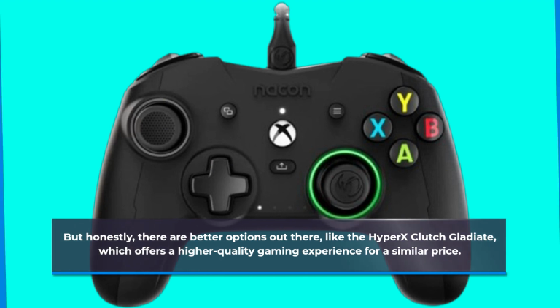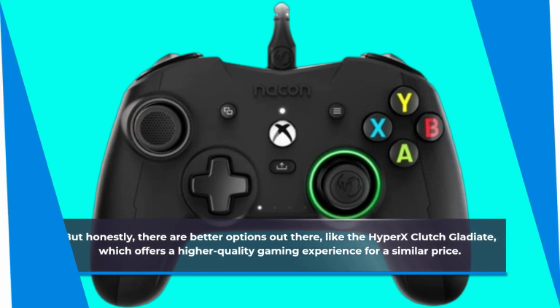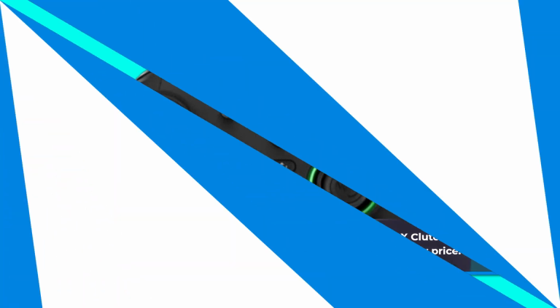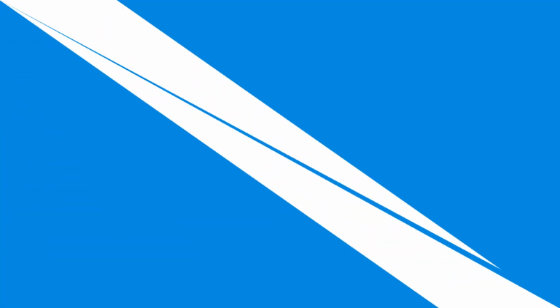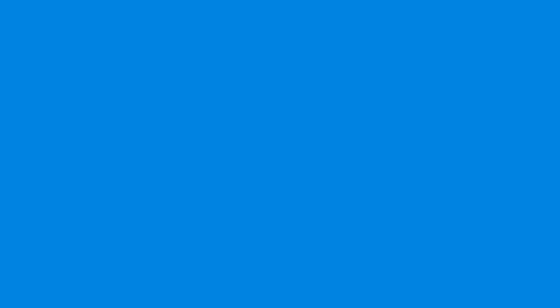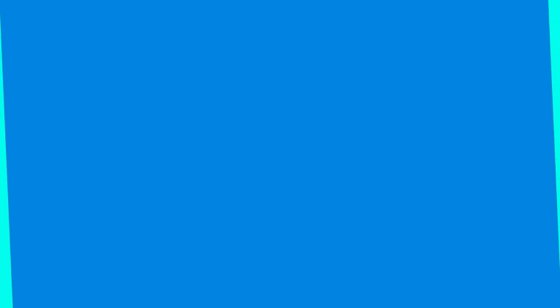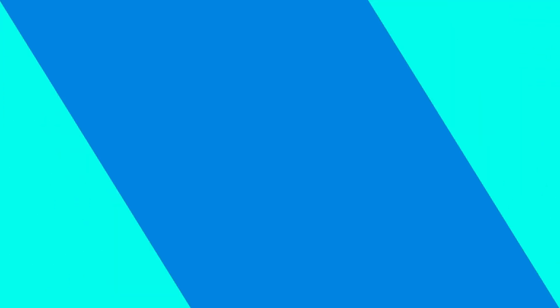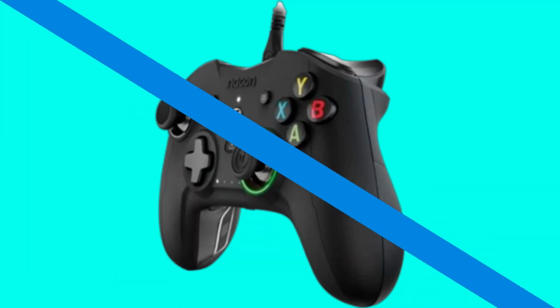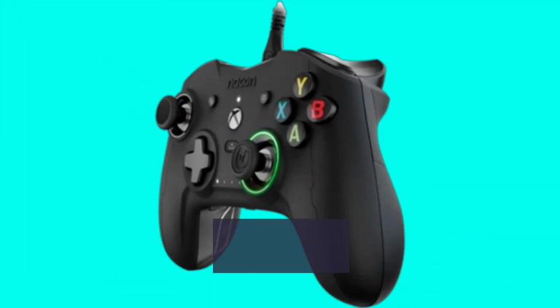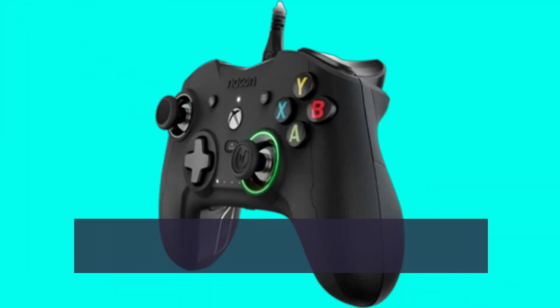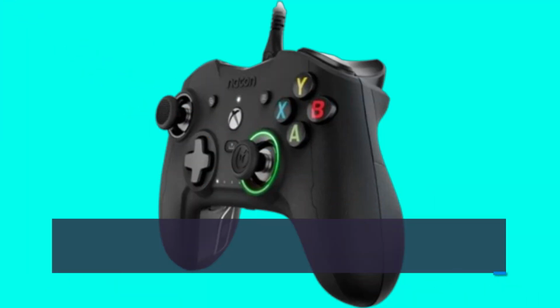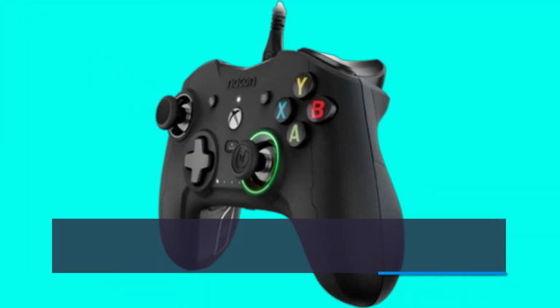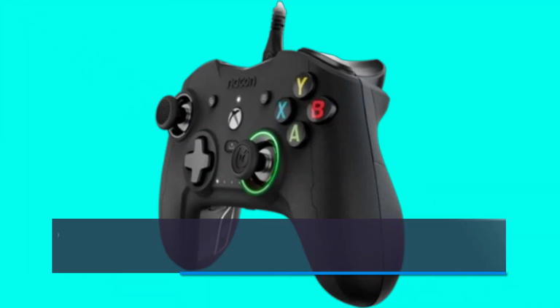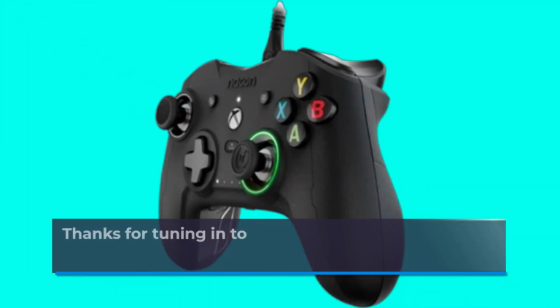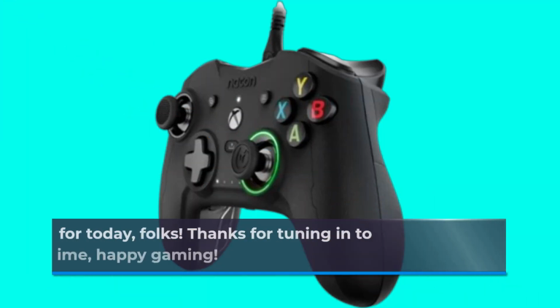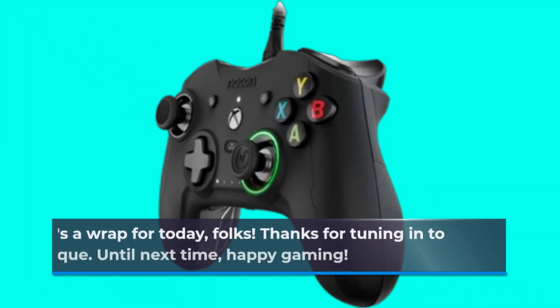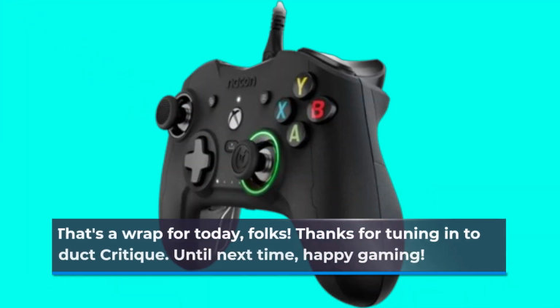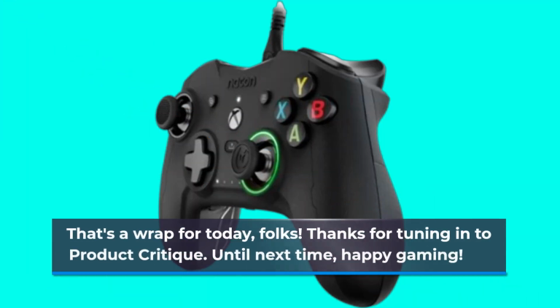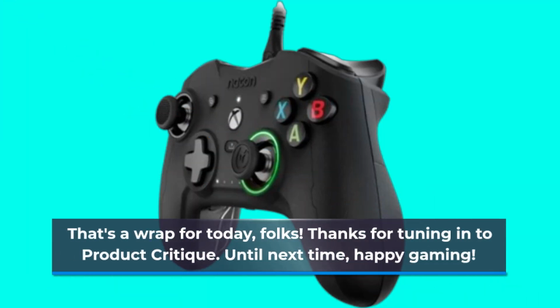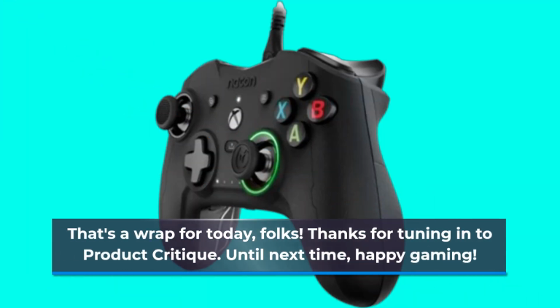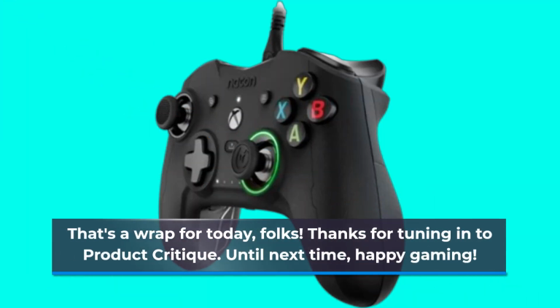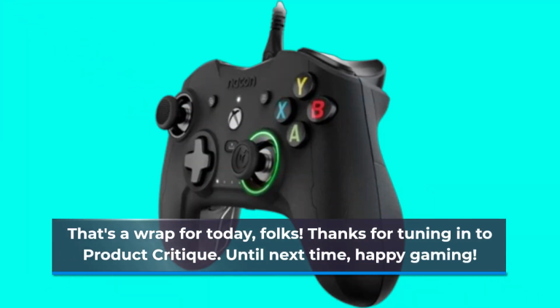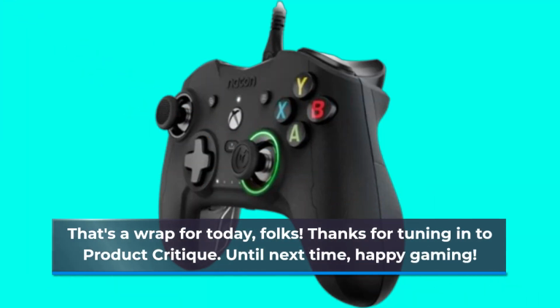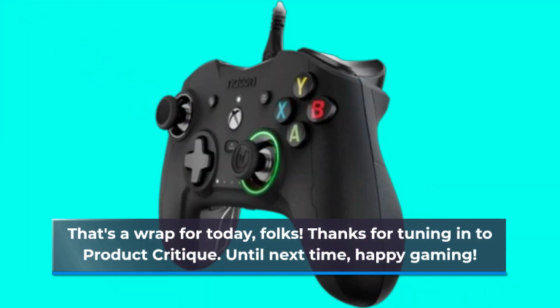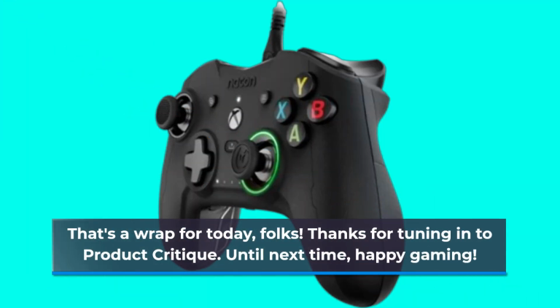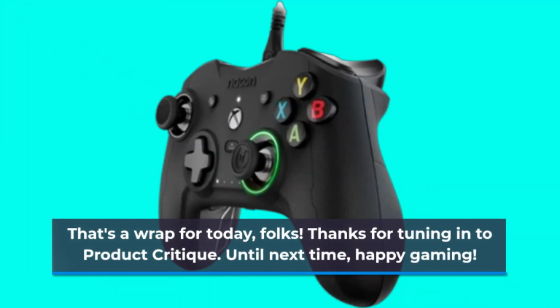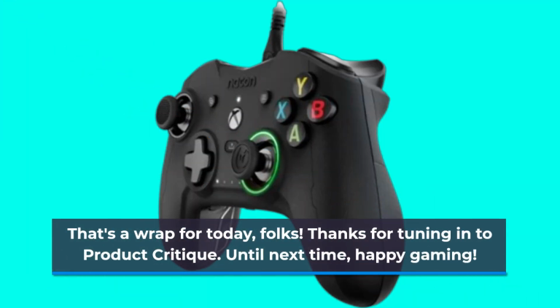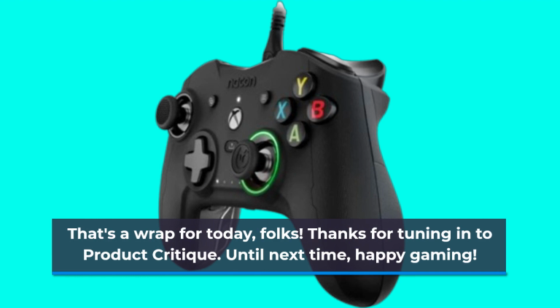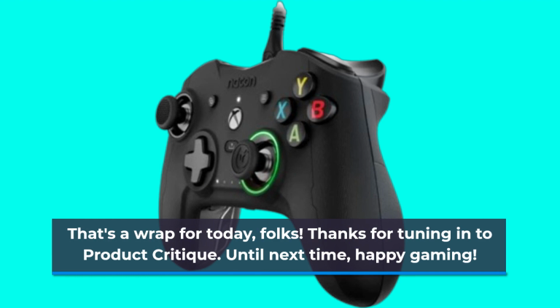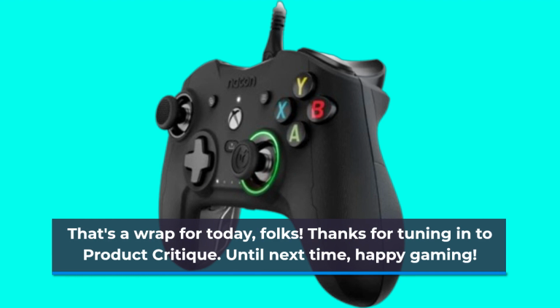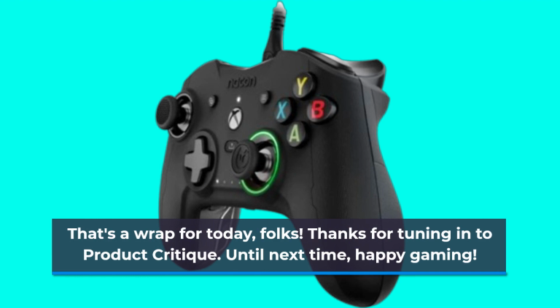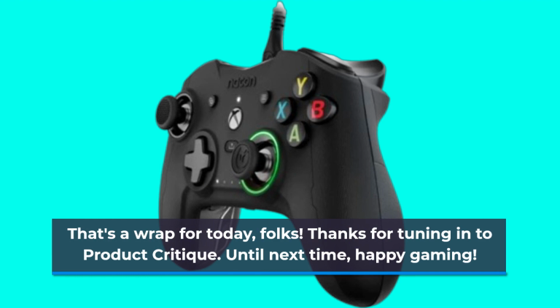That's a wrap for today, folks. Thanks for tuning in to Product Critique. Until next time, Happy Gaming!